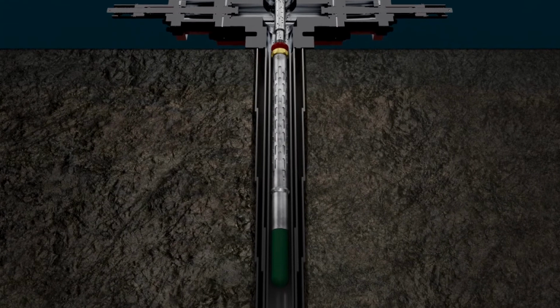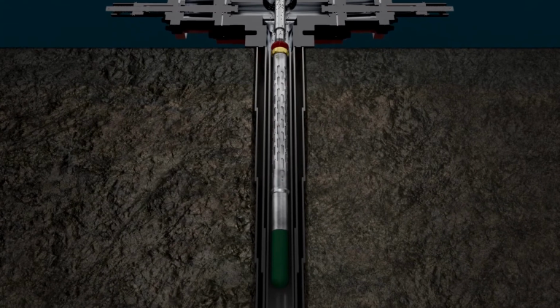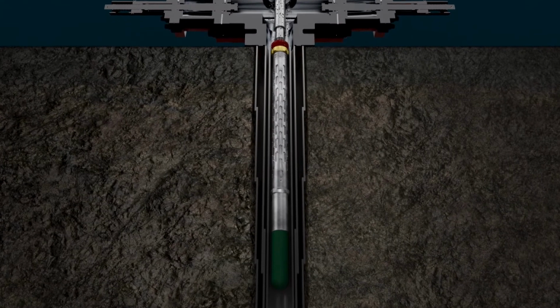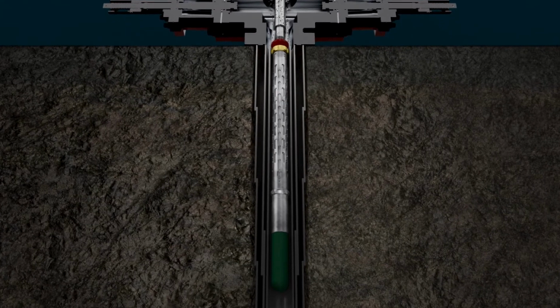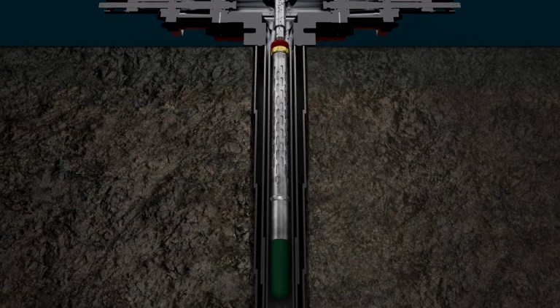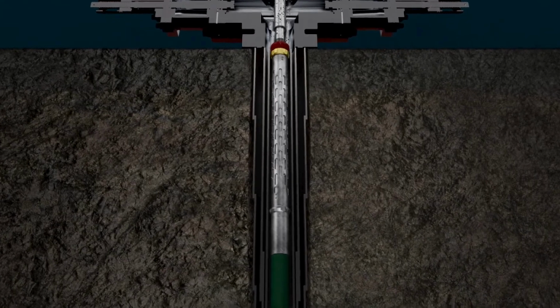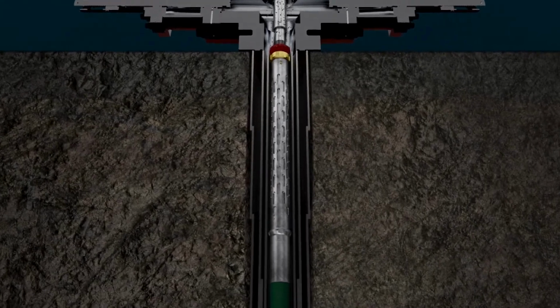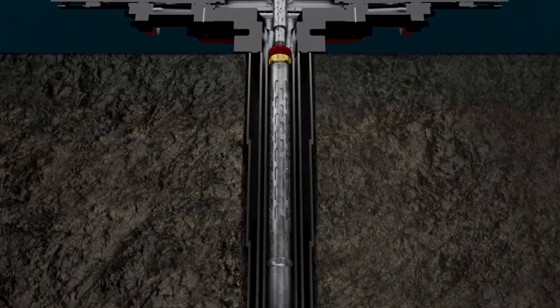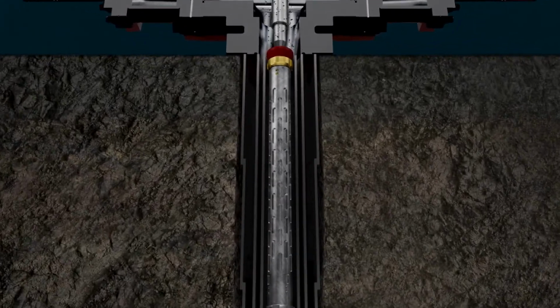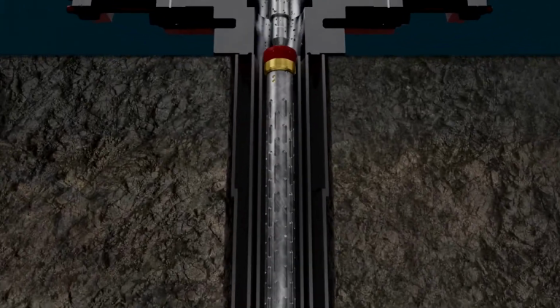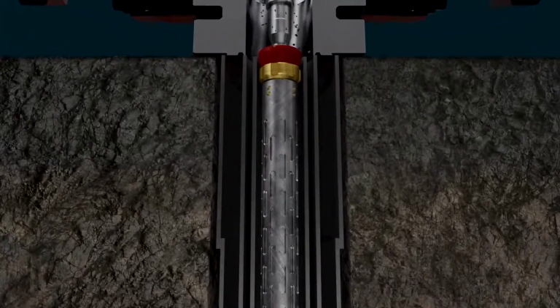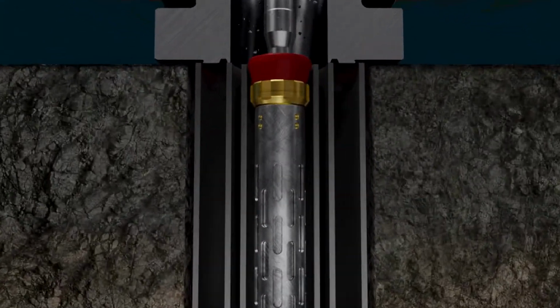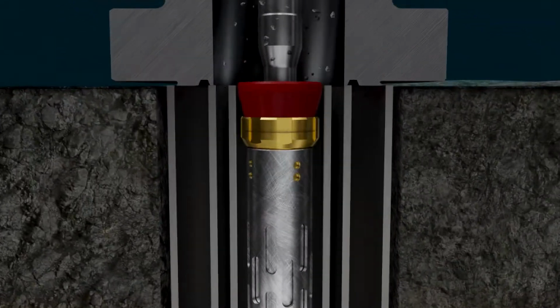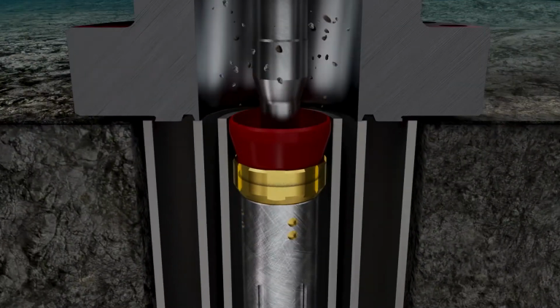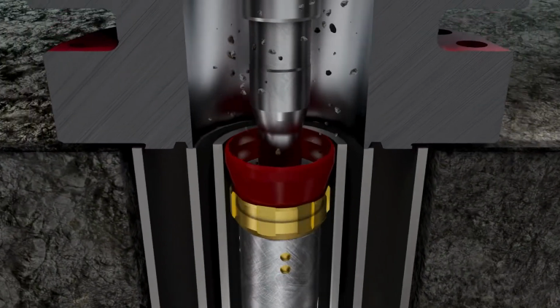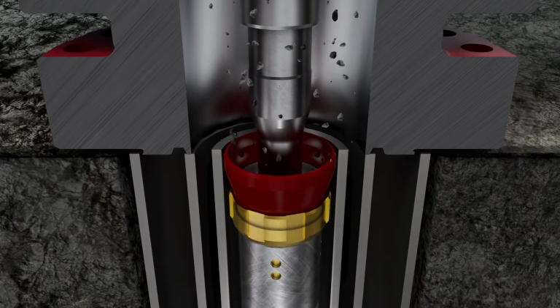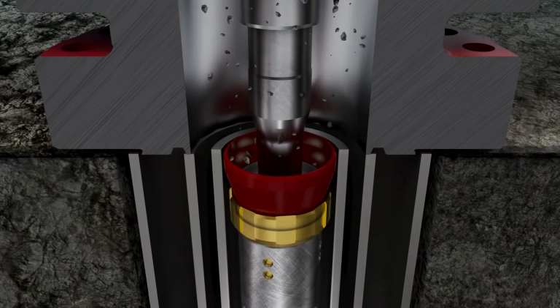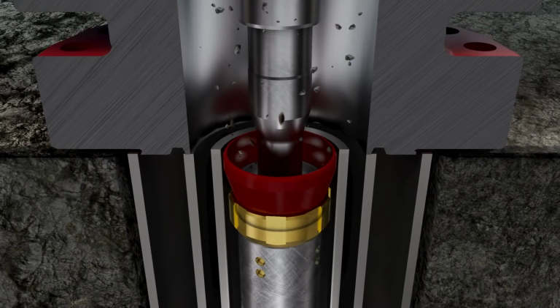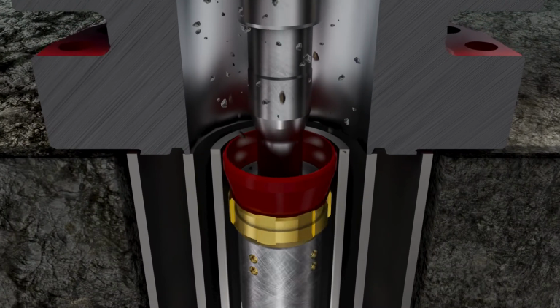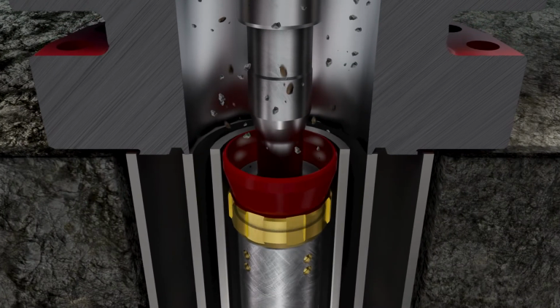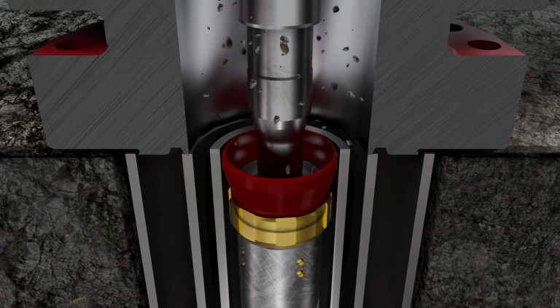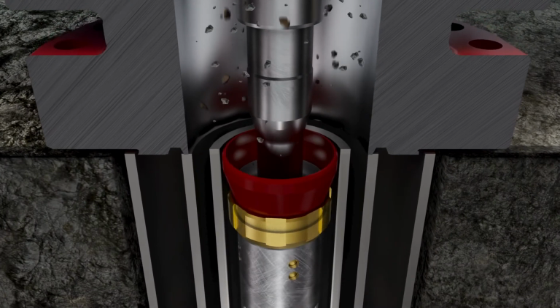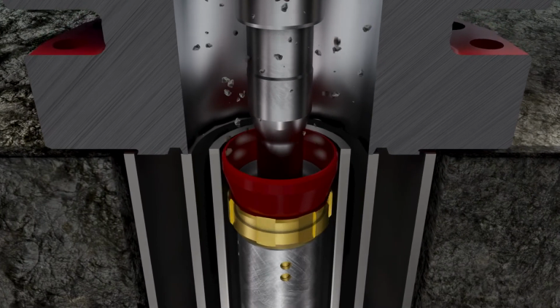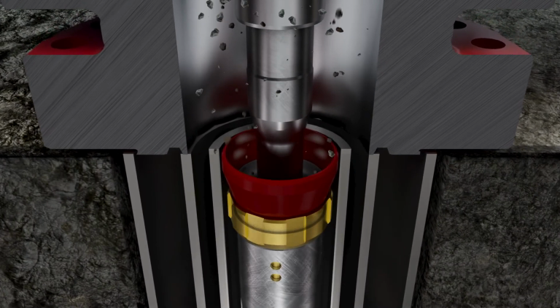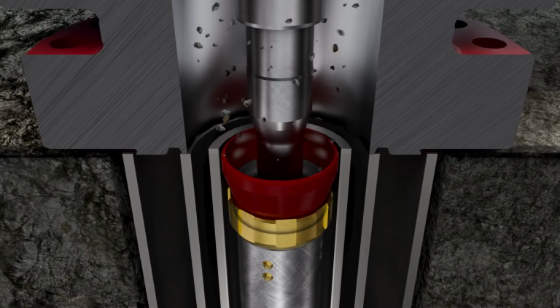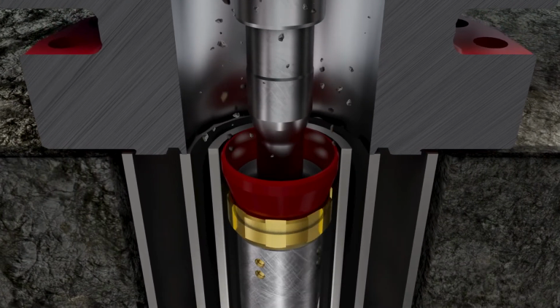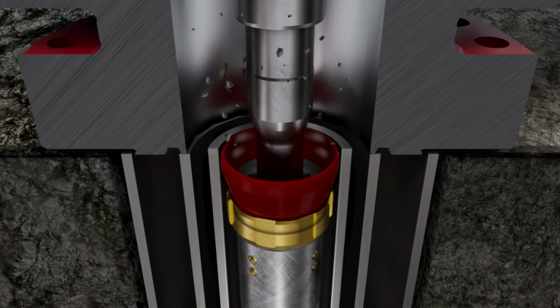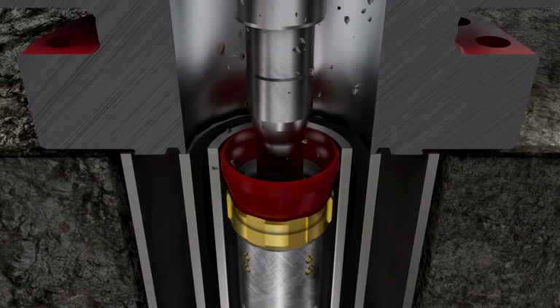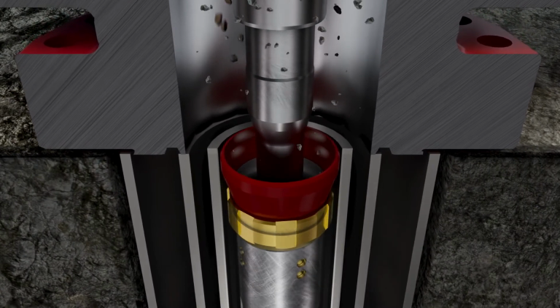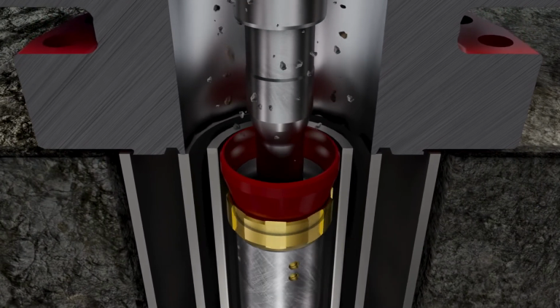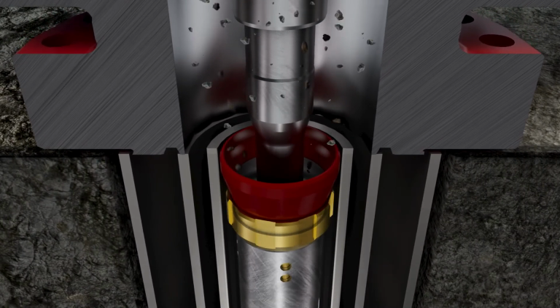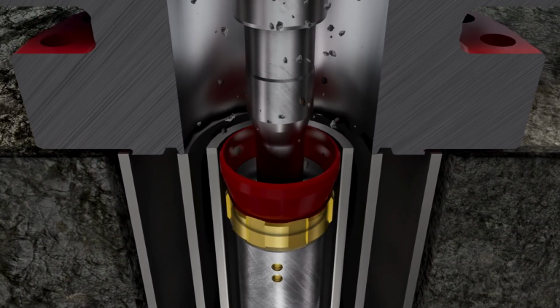The Extractor BOP Junk Catcher can be quickly emptied at the surface to inspect contents and can be rapidly redeployed if necessary.